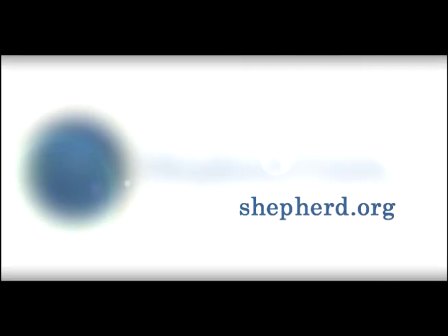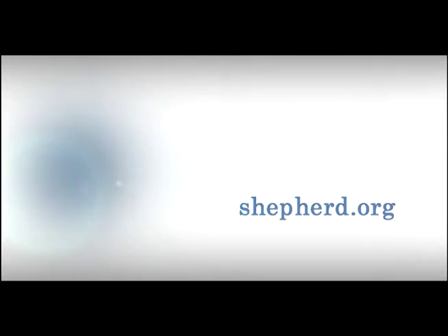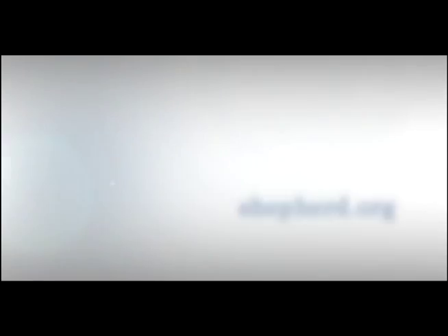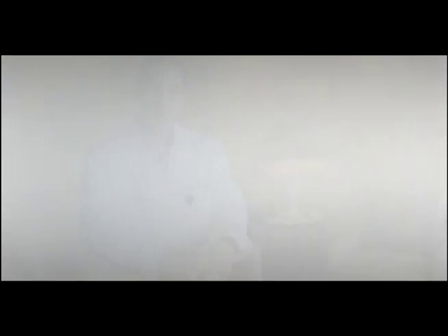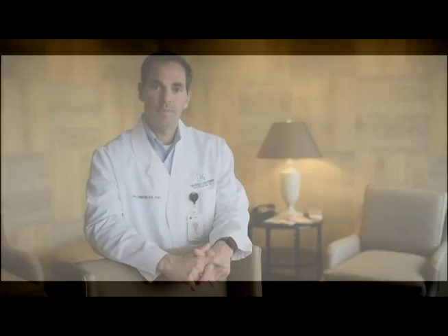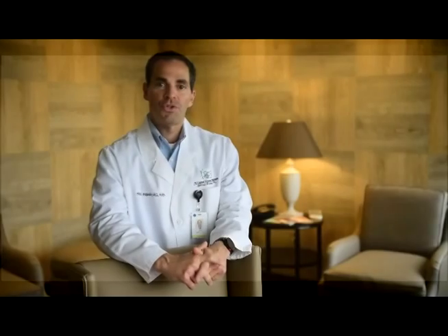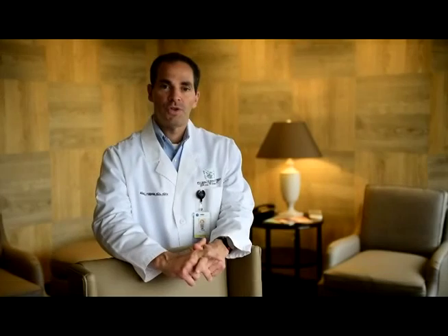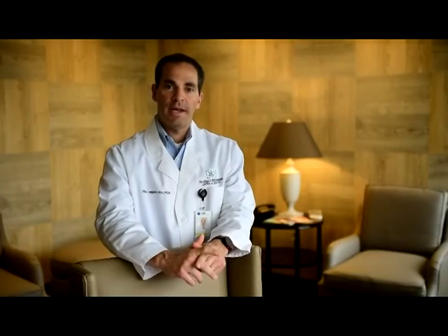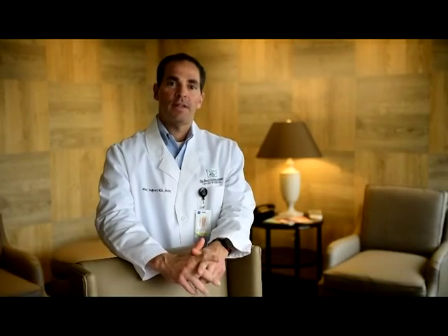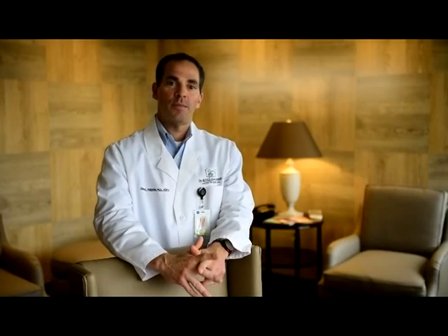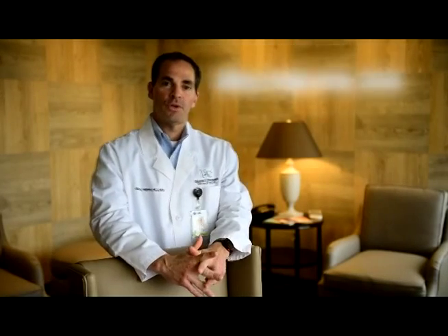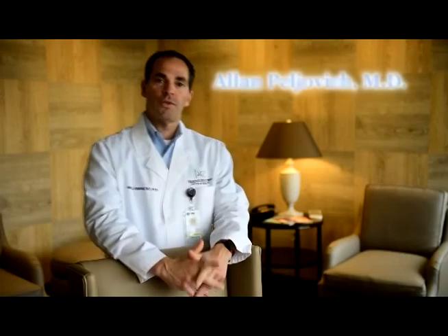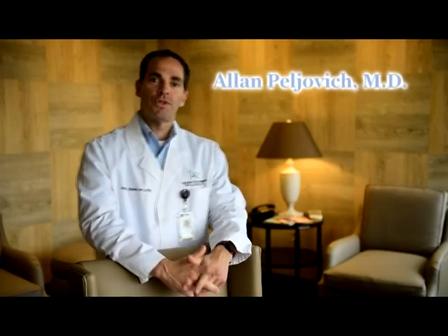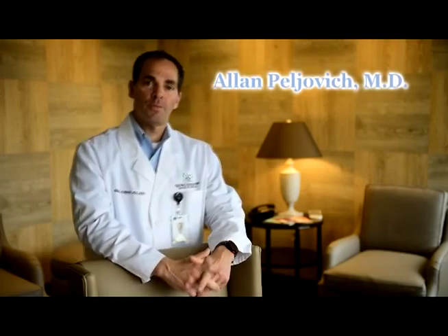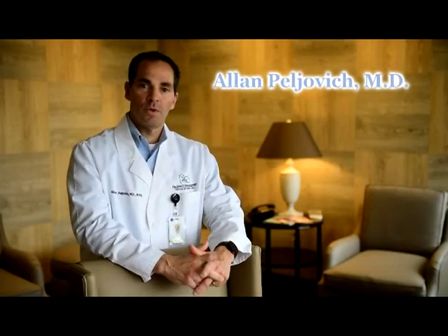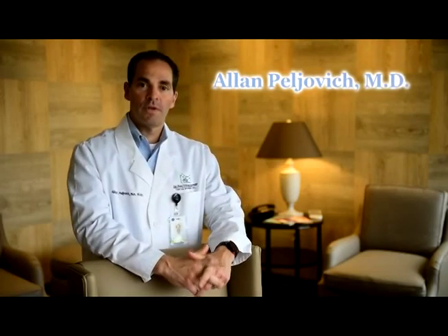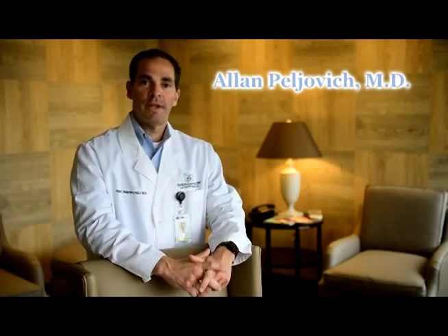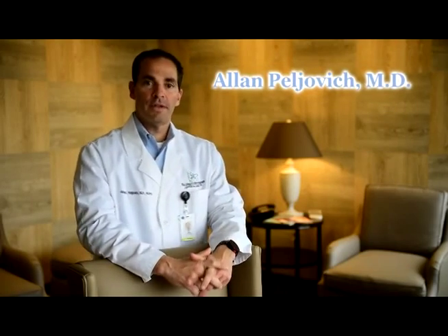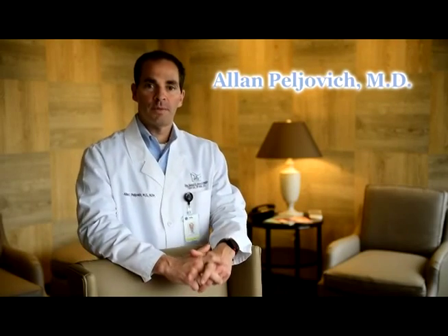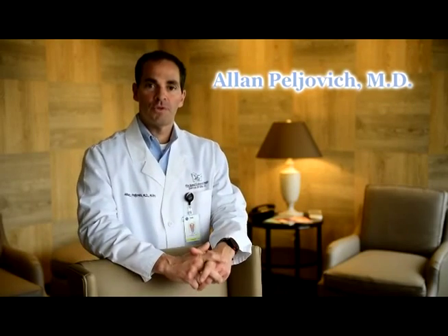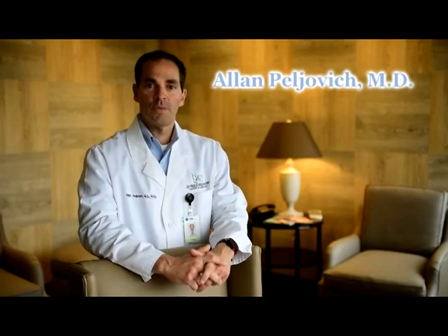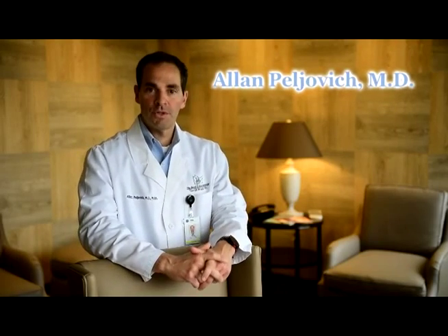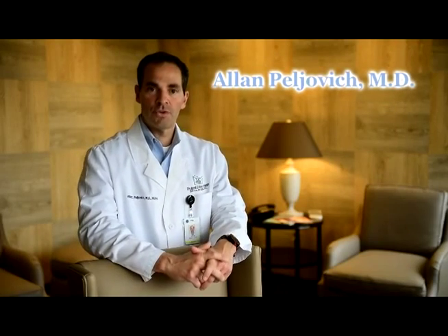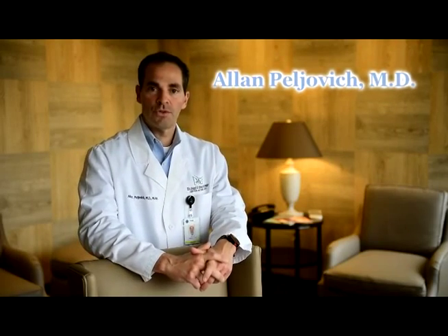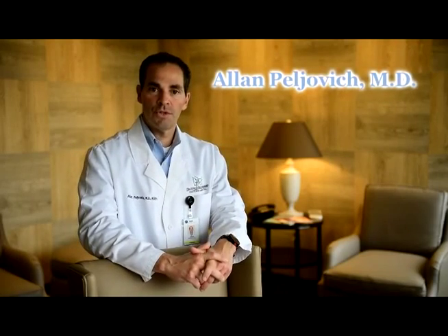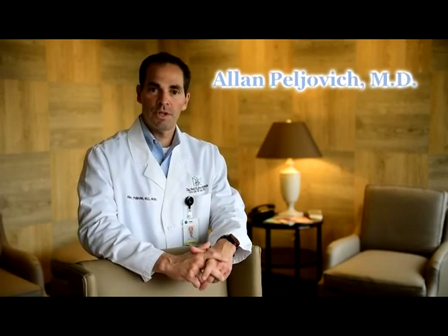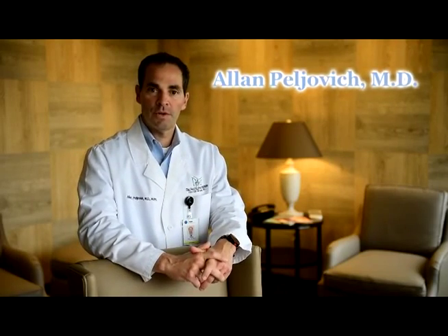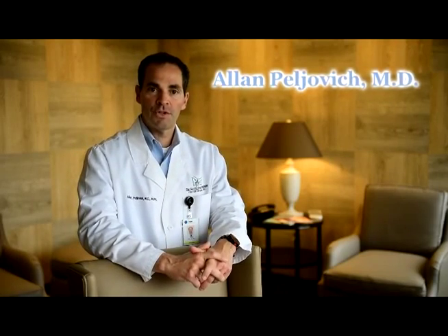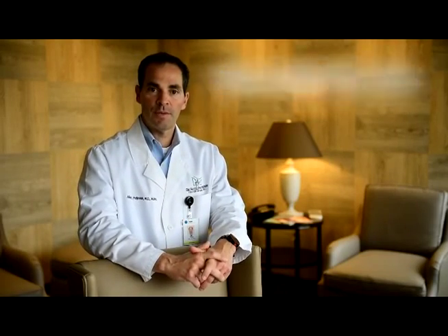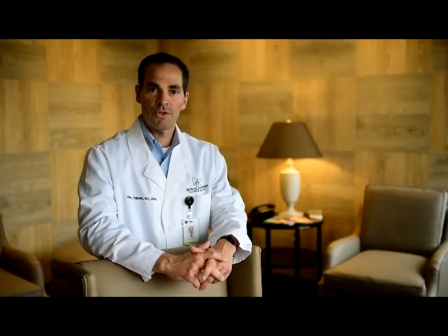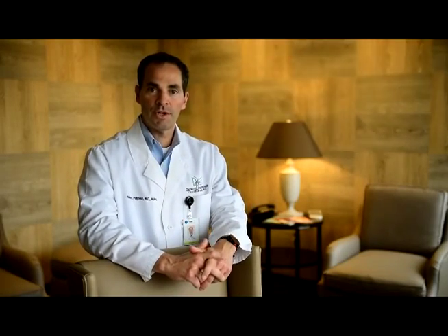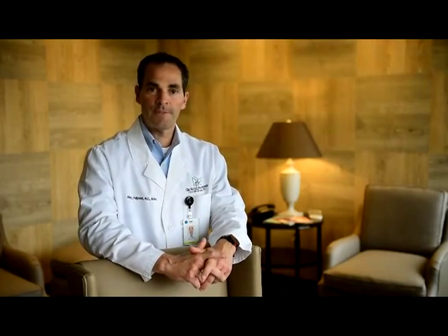My name is Alan Peljavich. I'm one of the hand and upper extremity surgeons here at Shepherd Center.